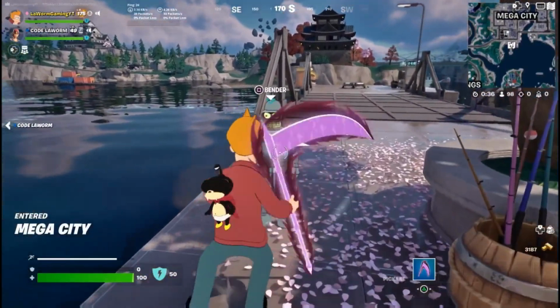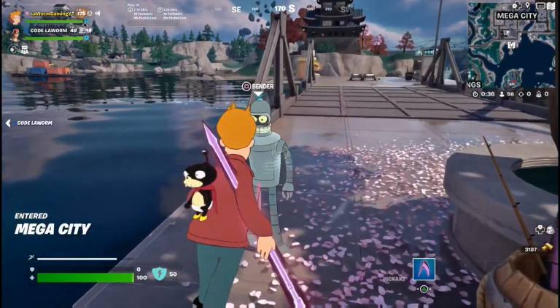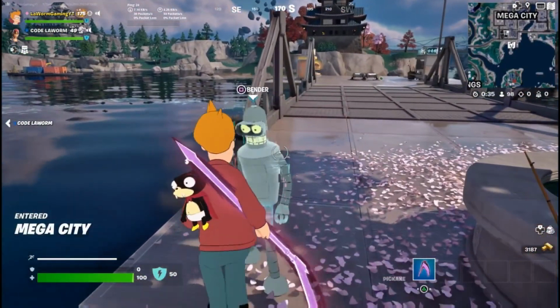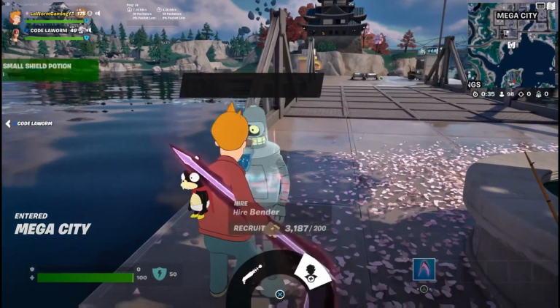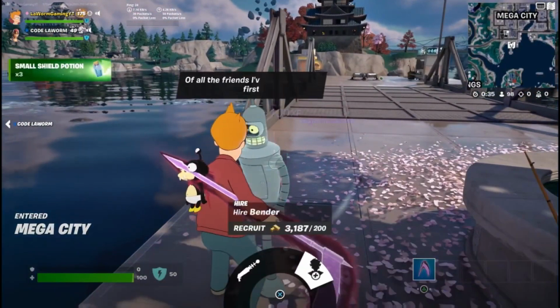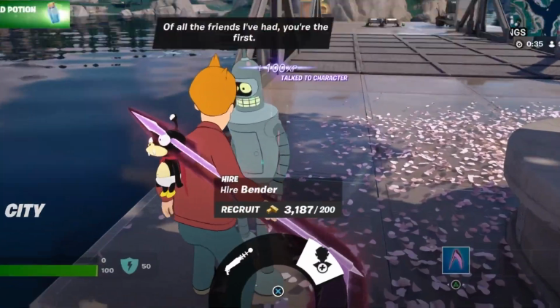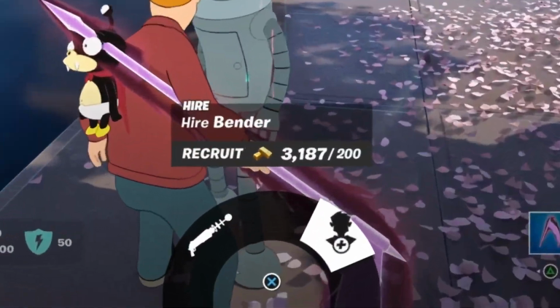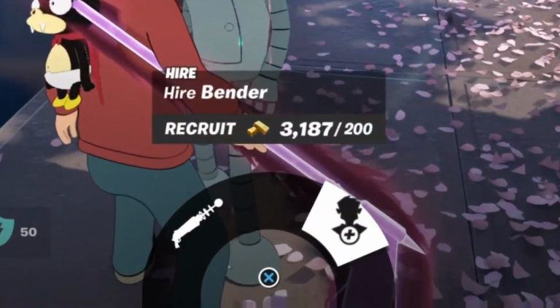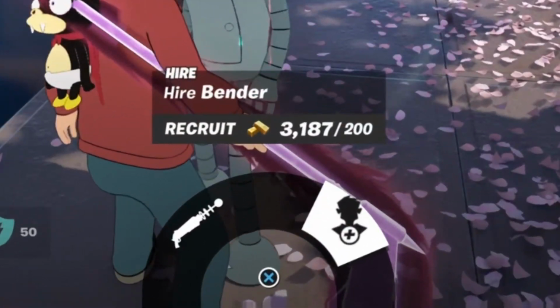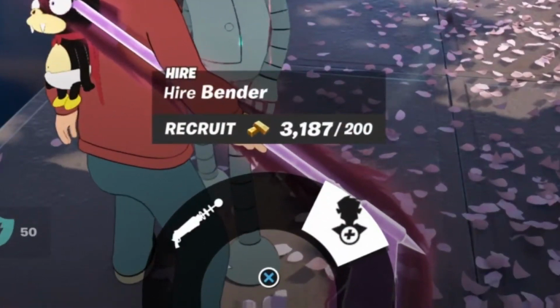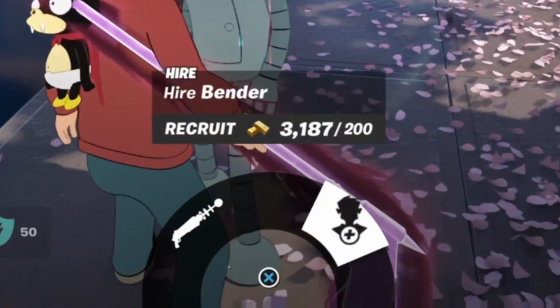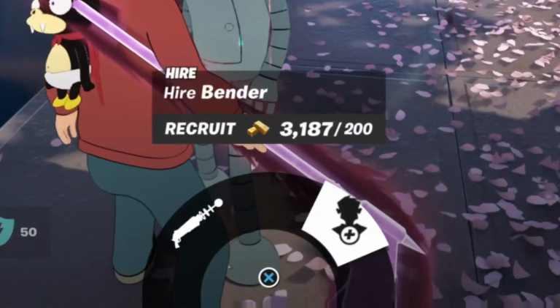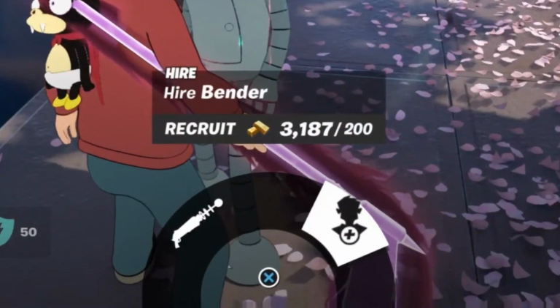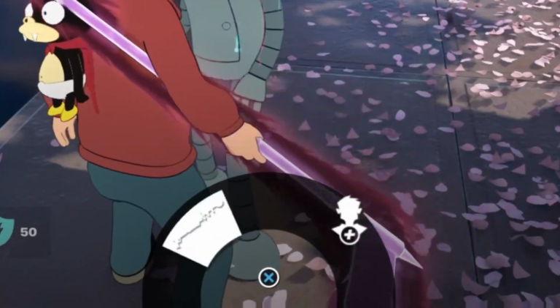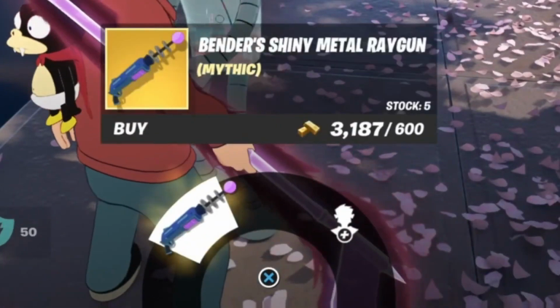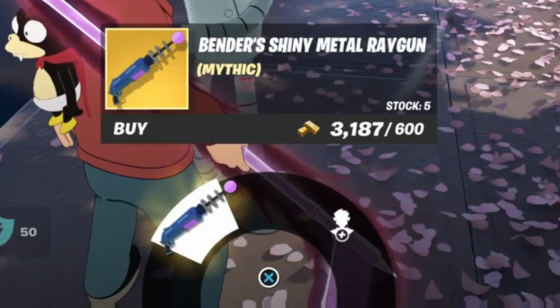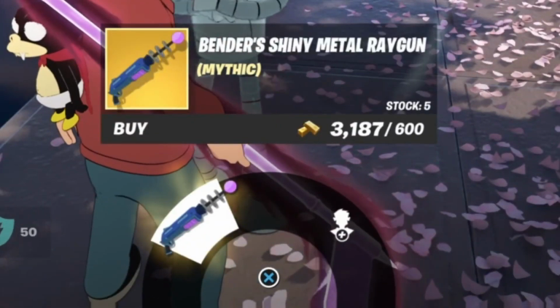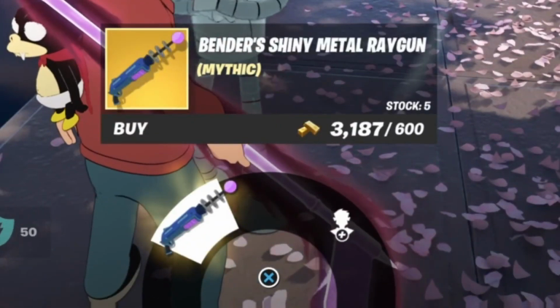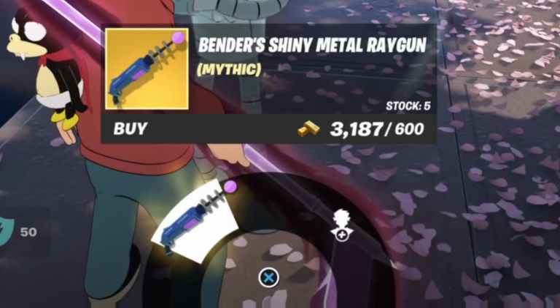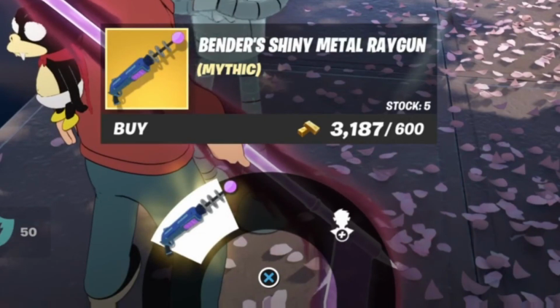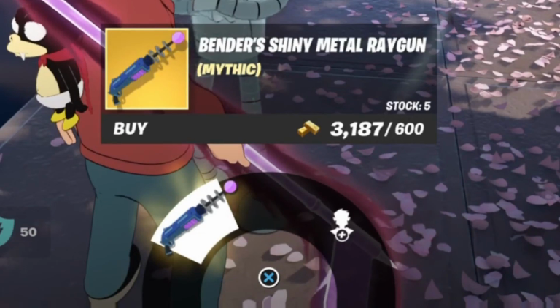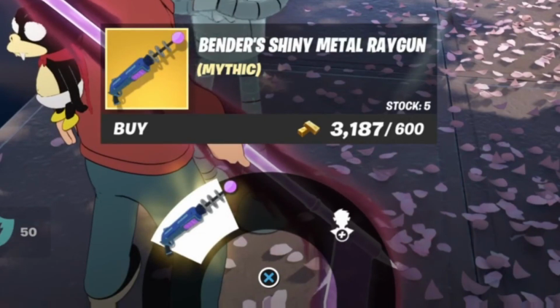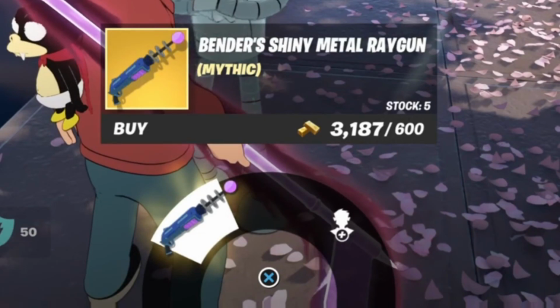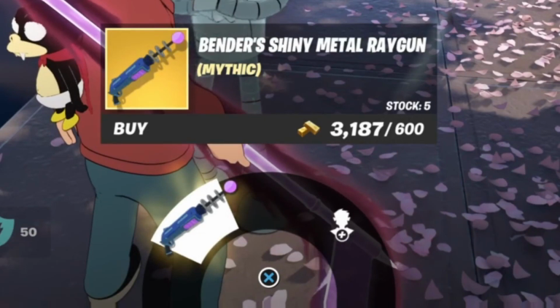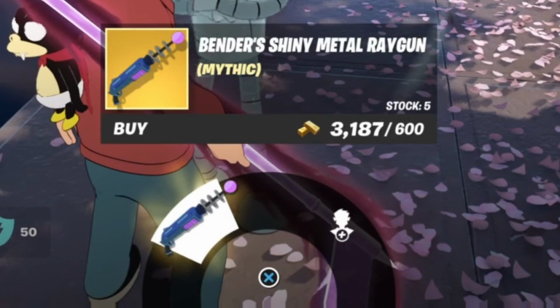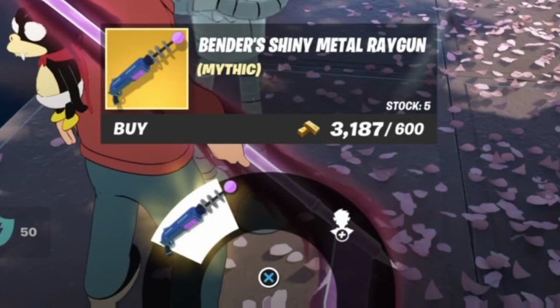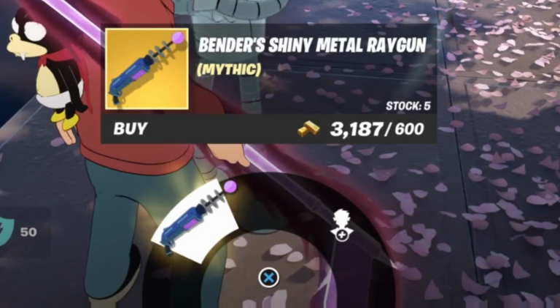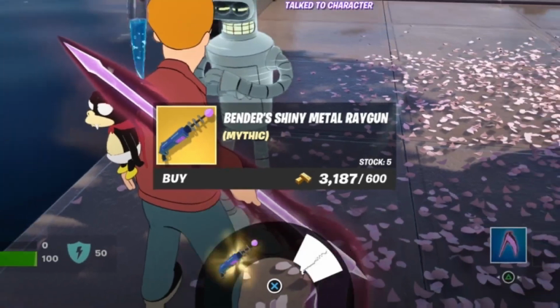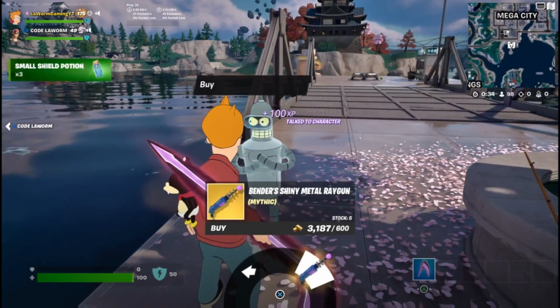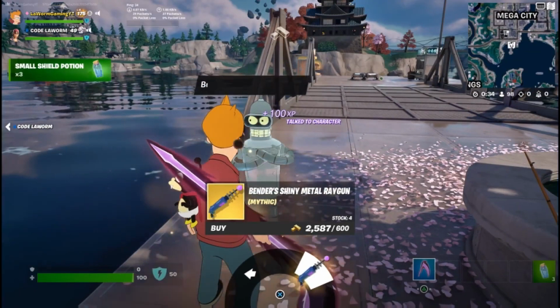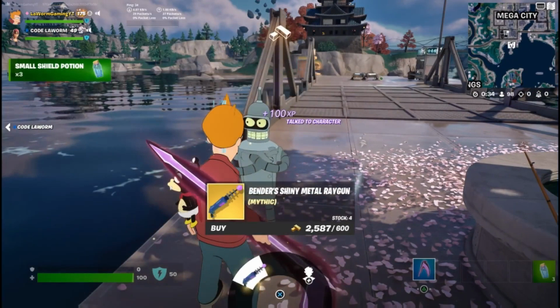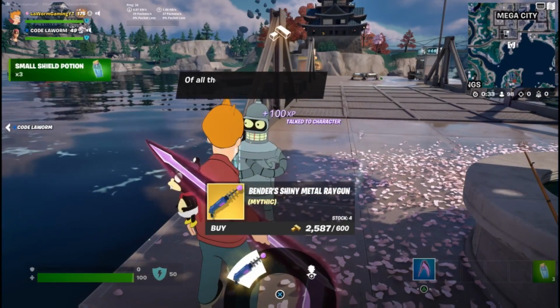You can go over to him and purchase him for 200 gold, or 600 gold for Bender's Shiny Metal Ray Gun.